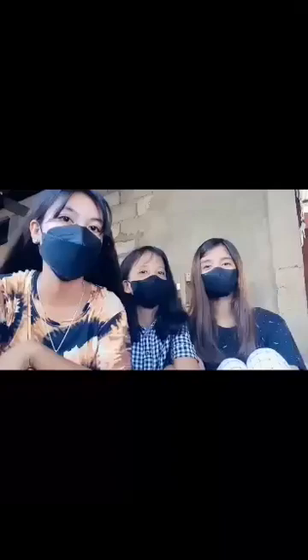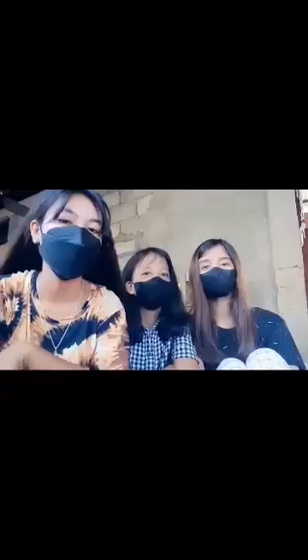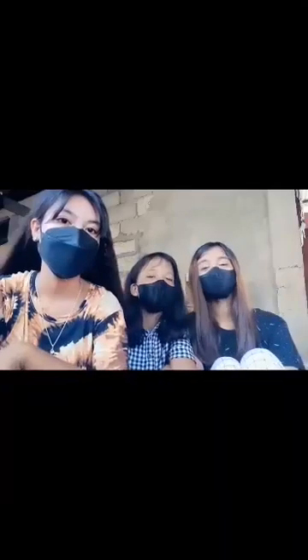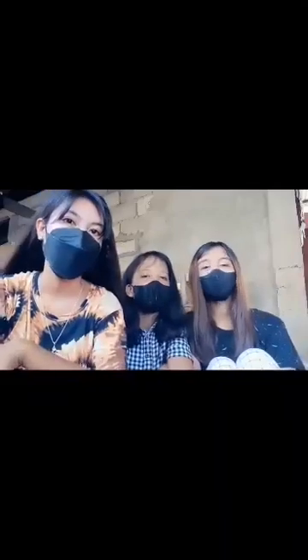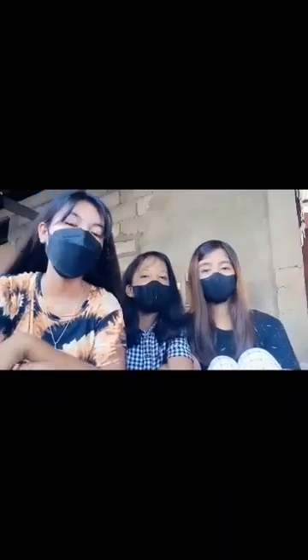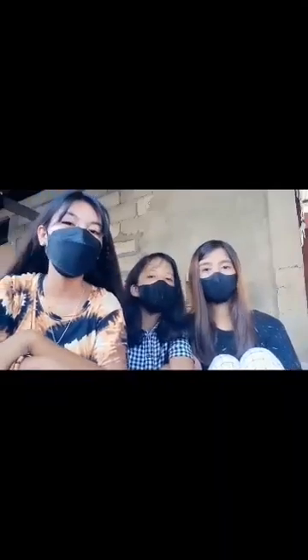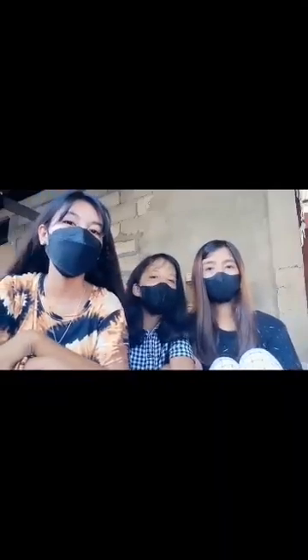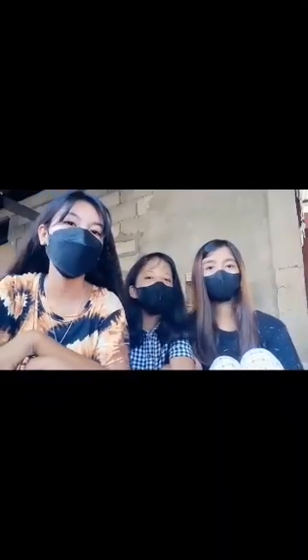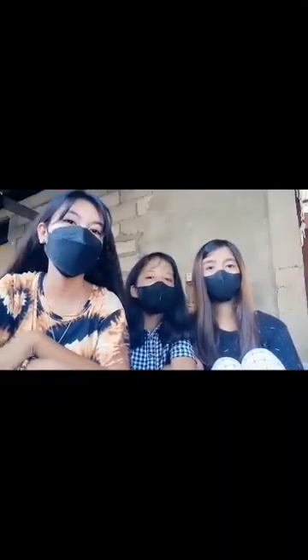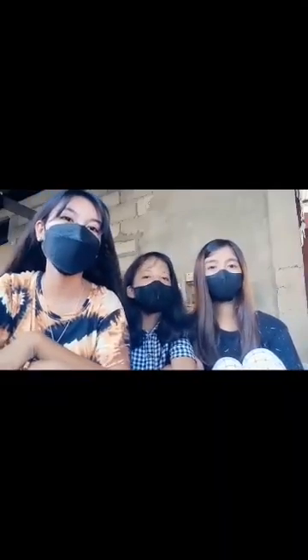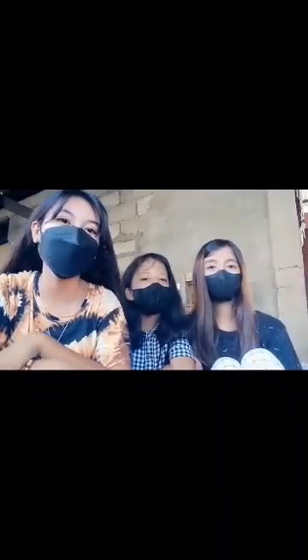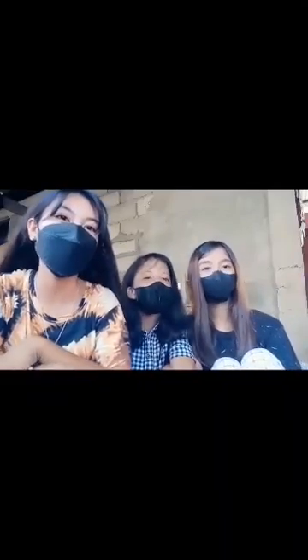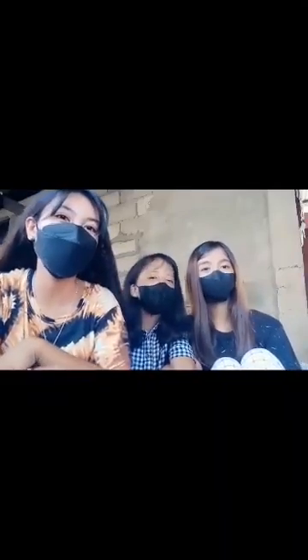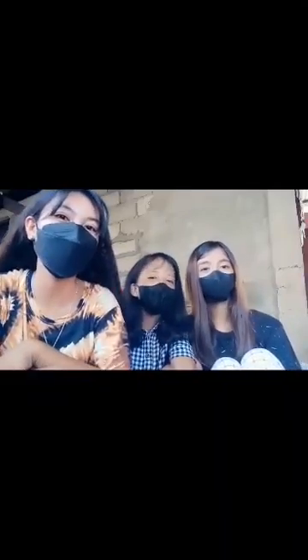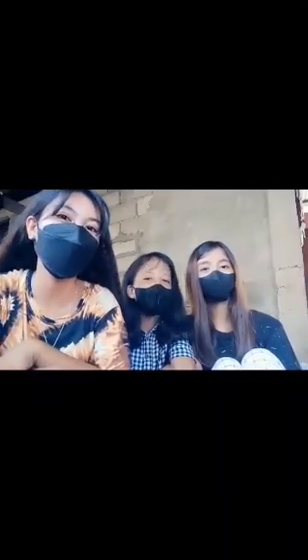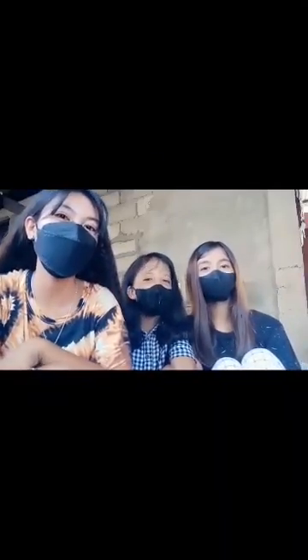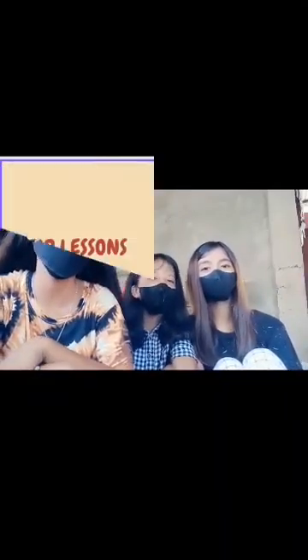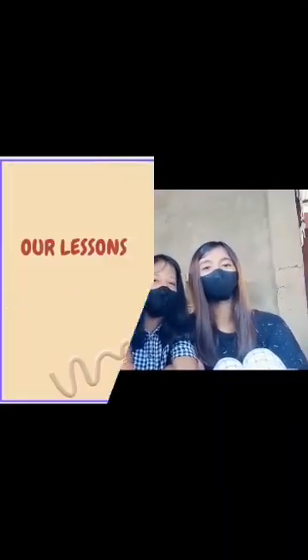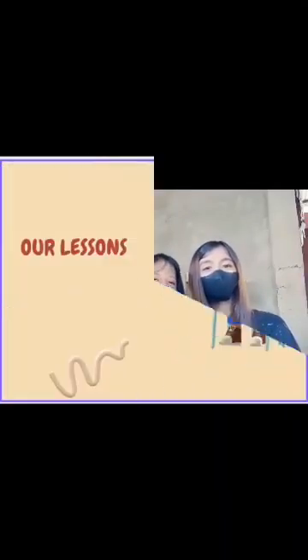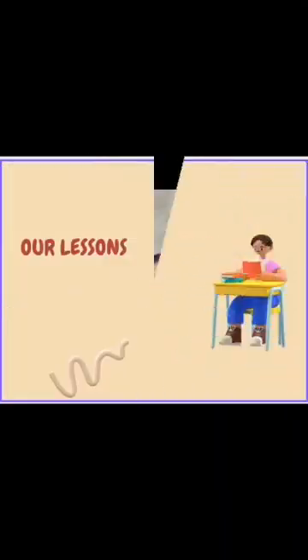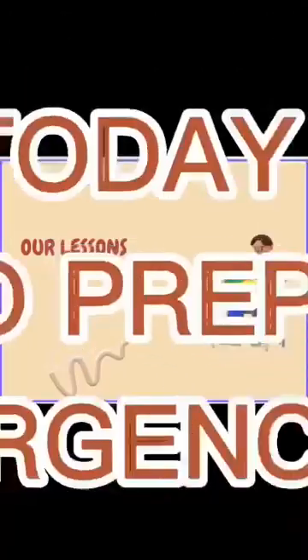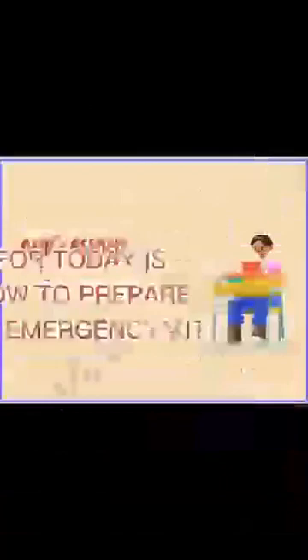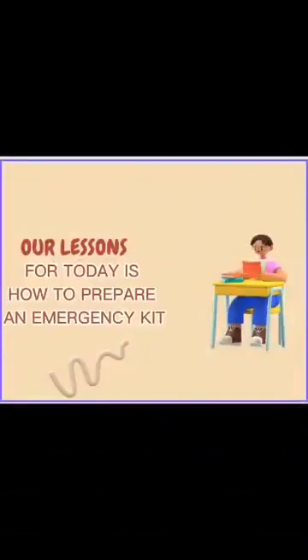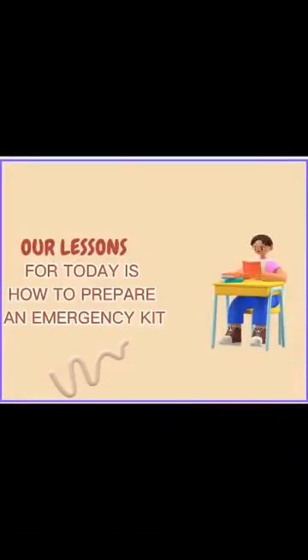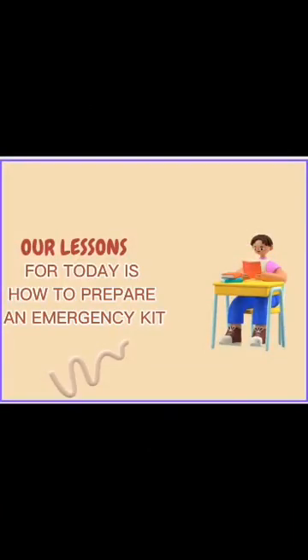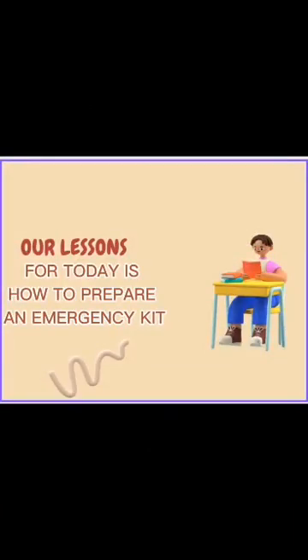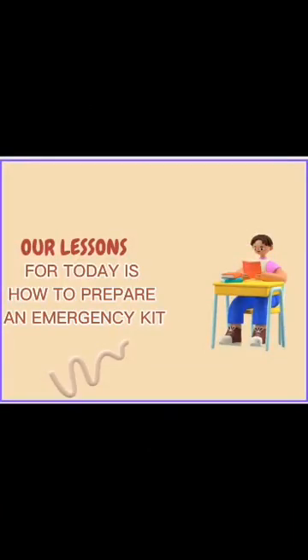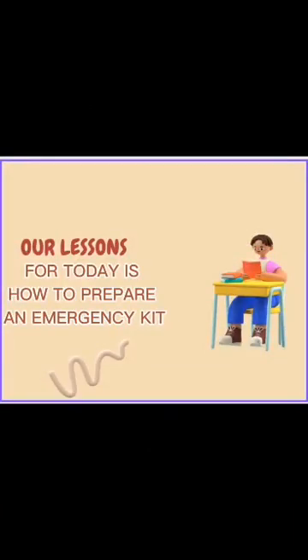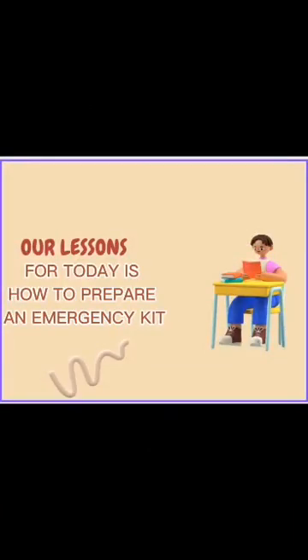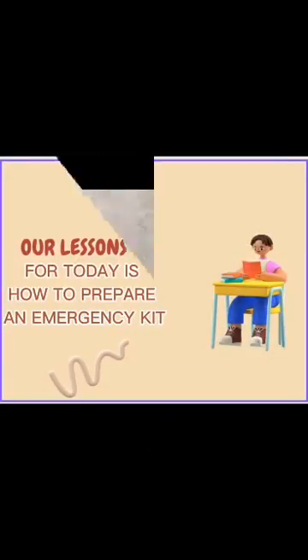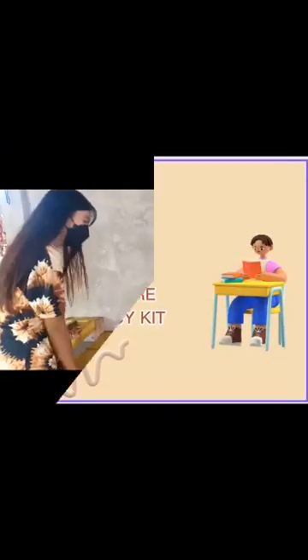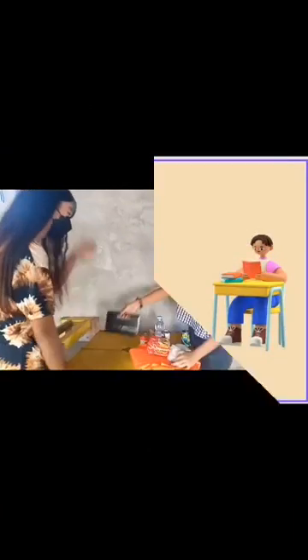Hi everyone, we will discuss how to prepare an emergency kit.